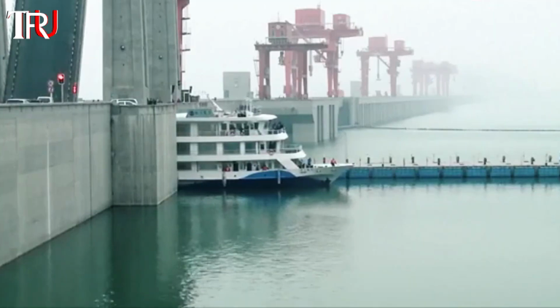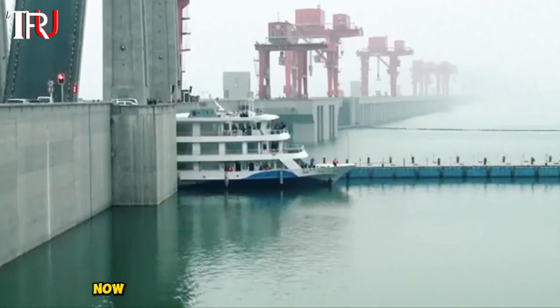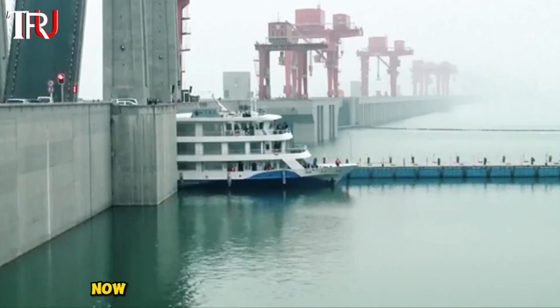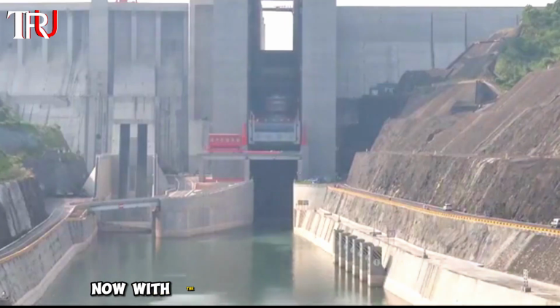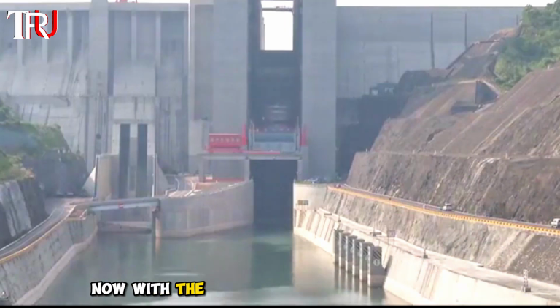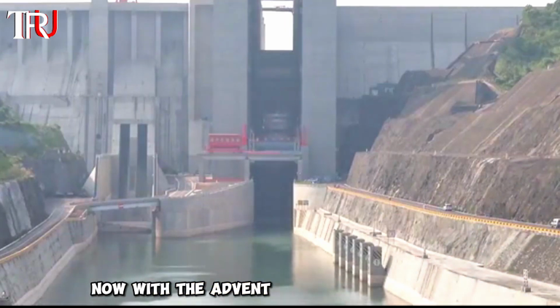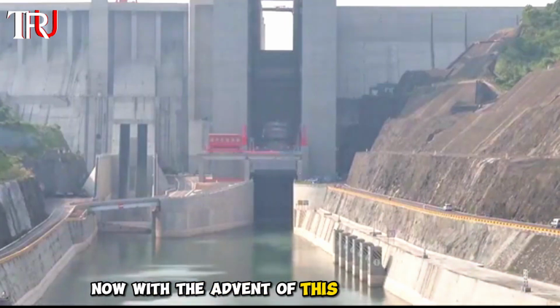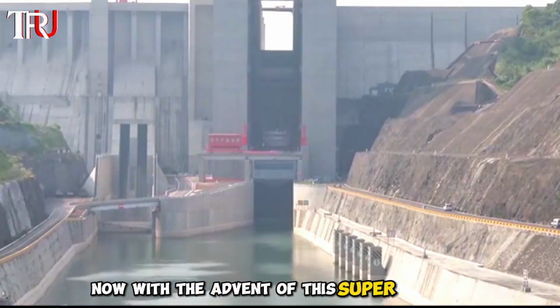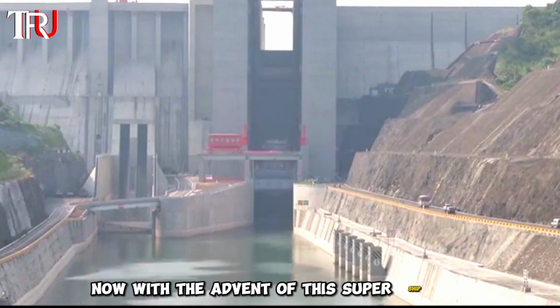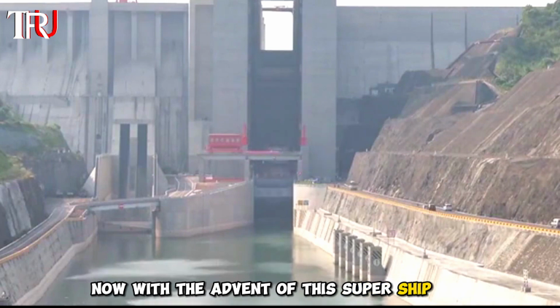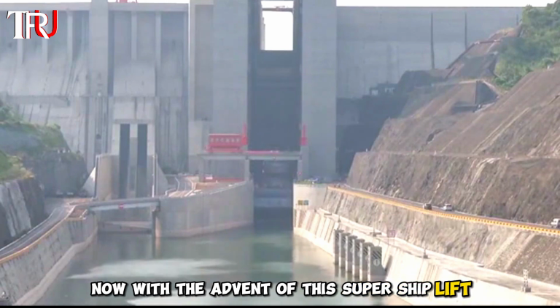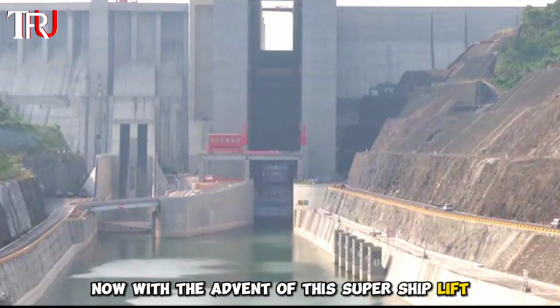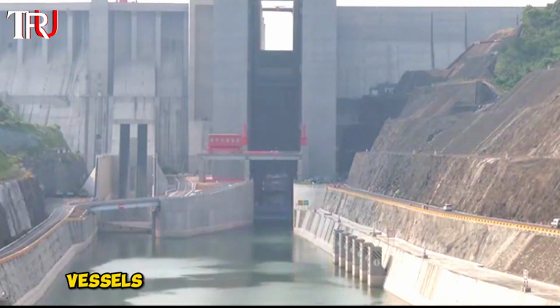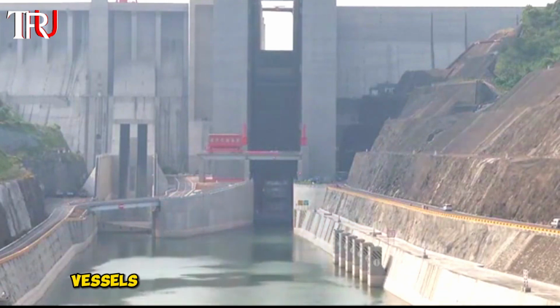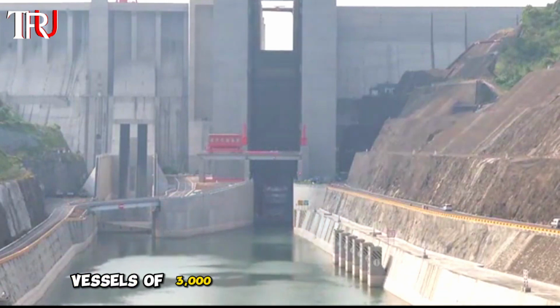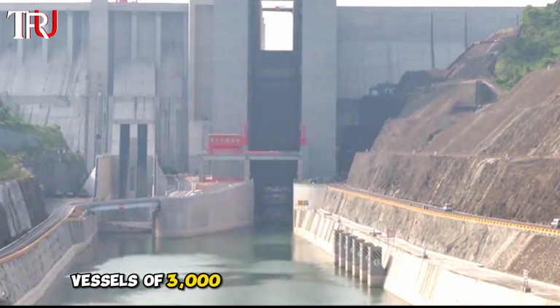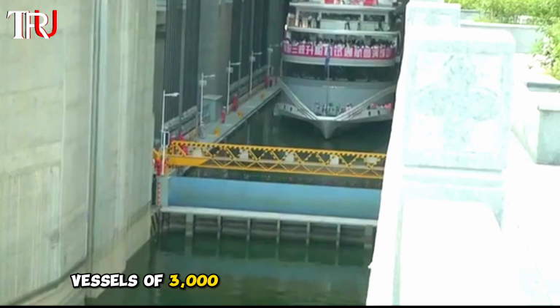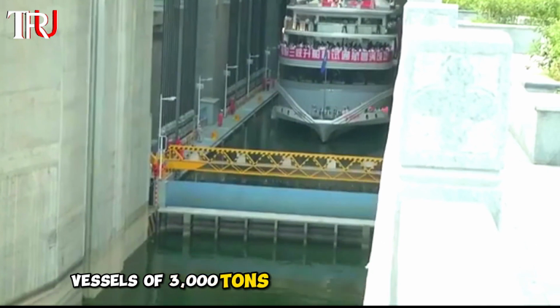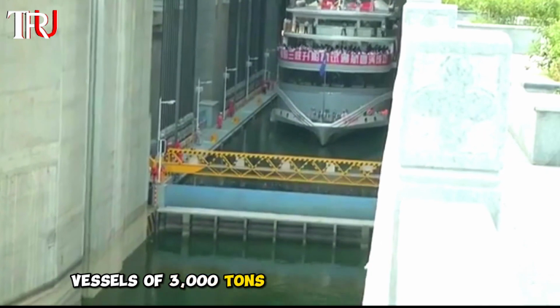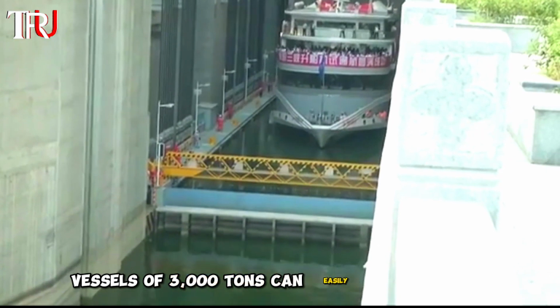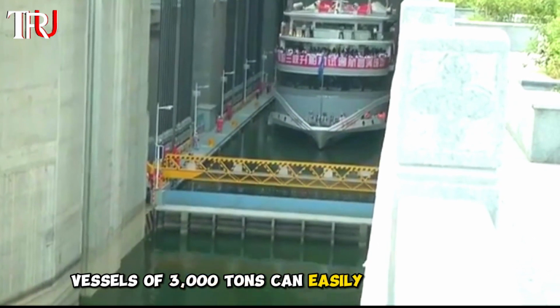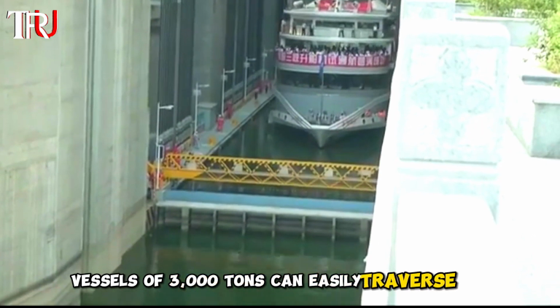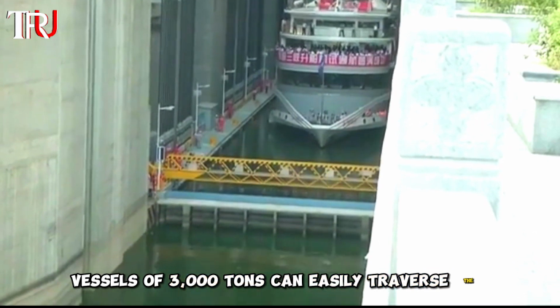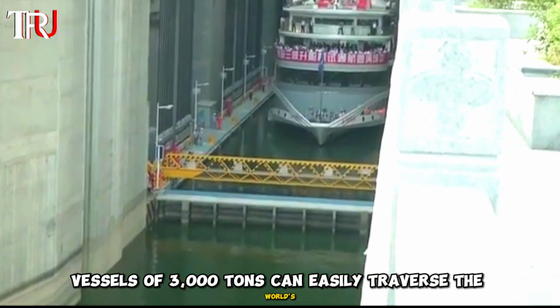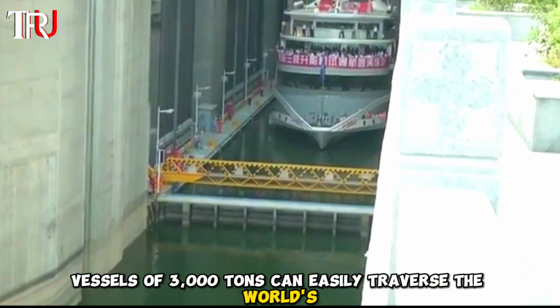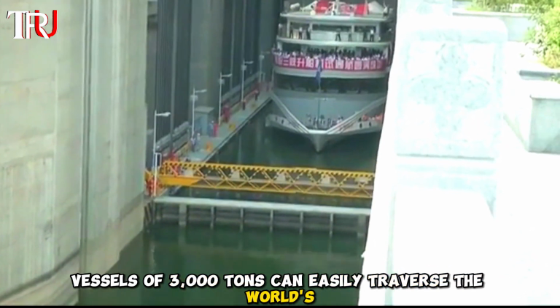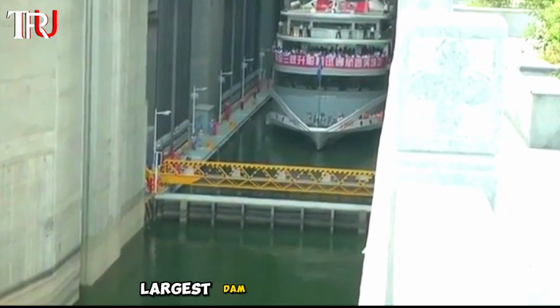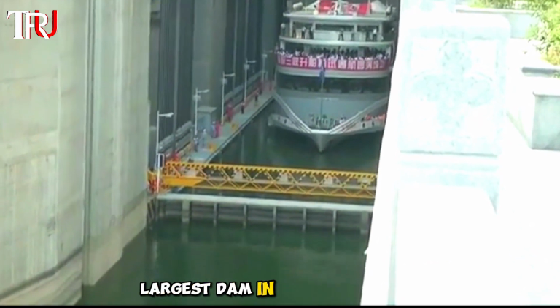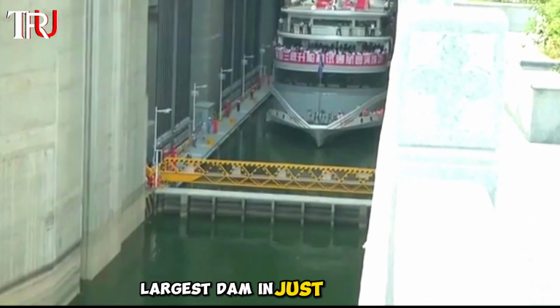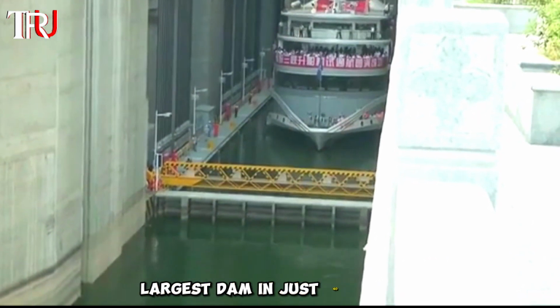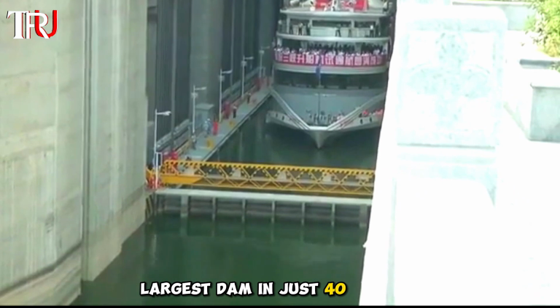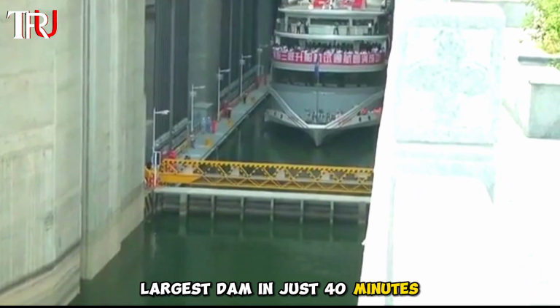With the advent of this super shiplift, vessels of 3,000 tons can easily traverse the world's largest dam in just 40 minutes, efficiently addressing the significant water level difference.